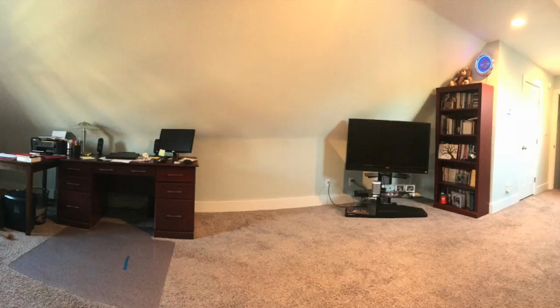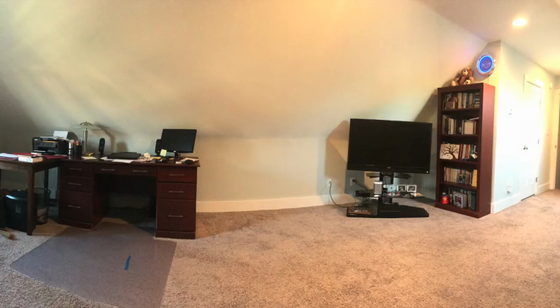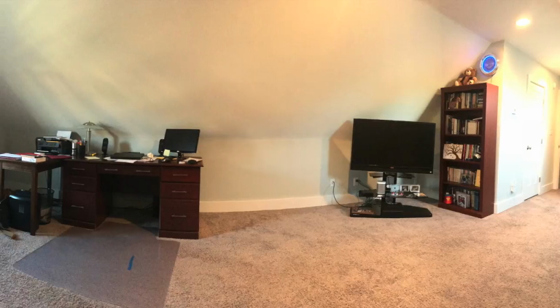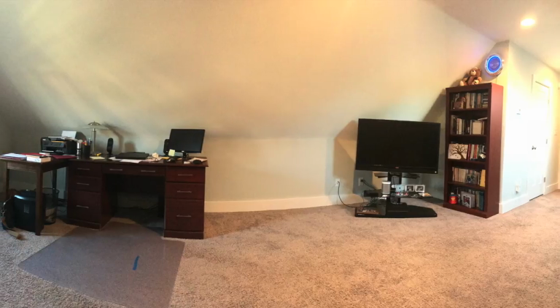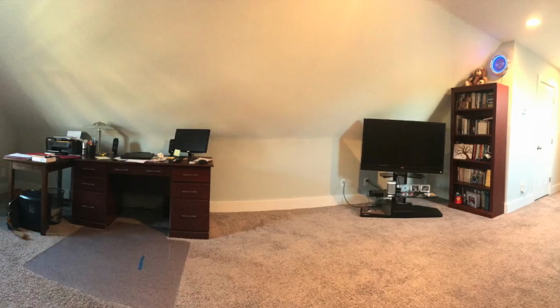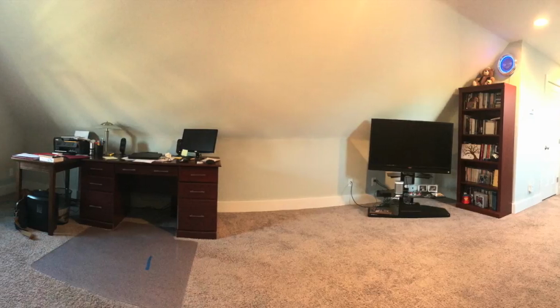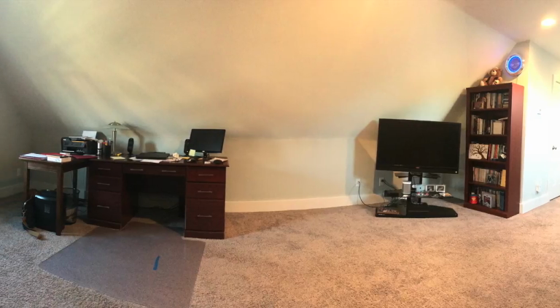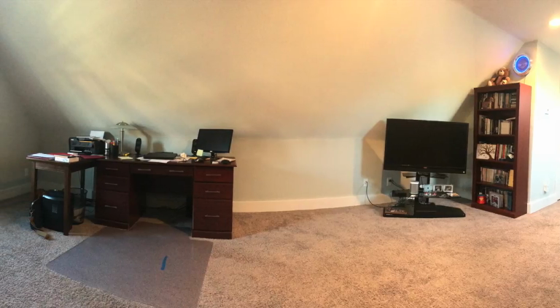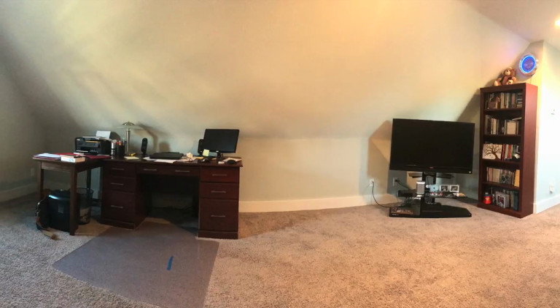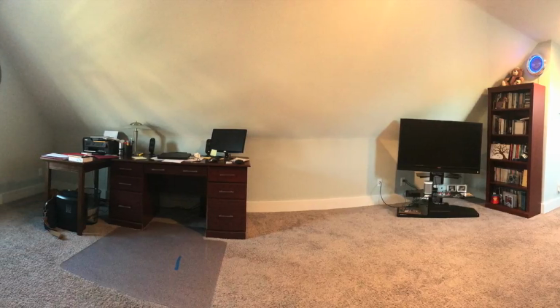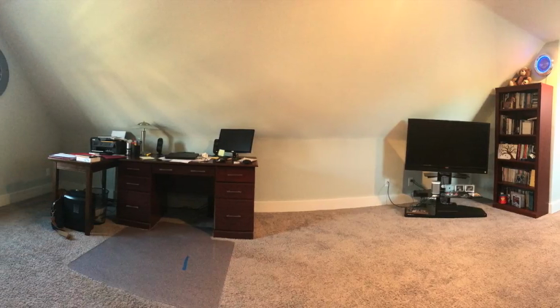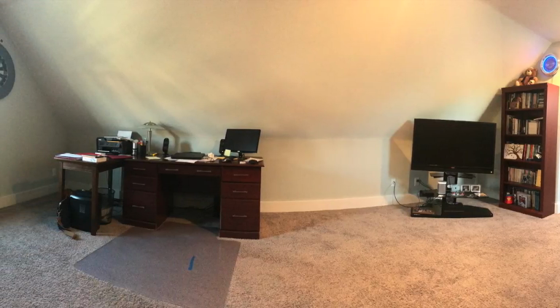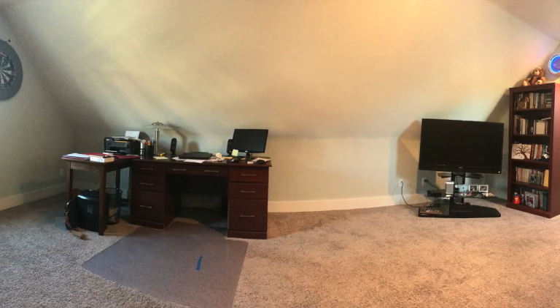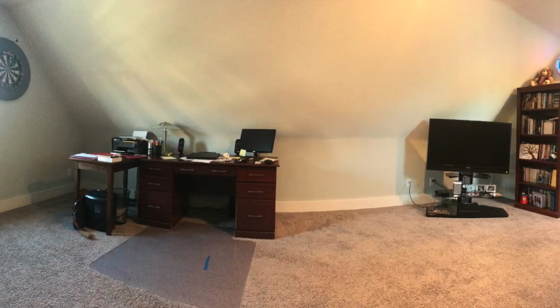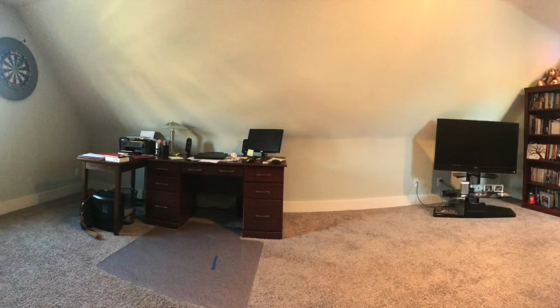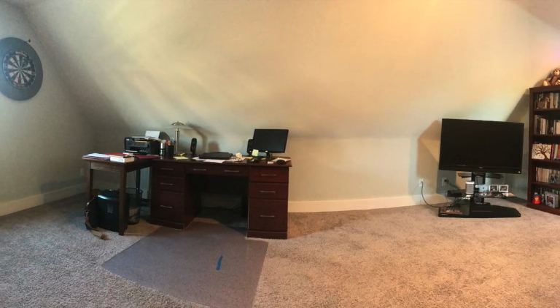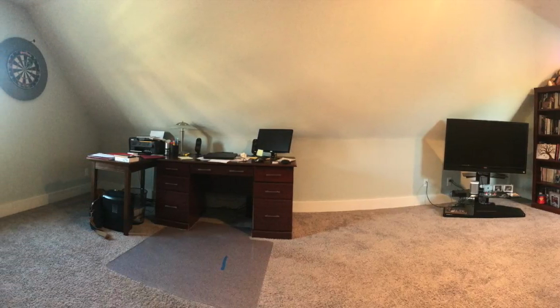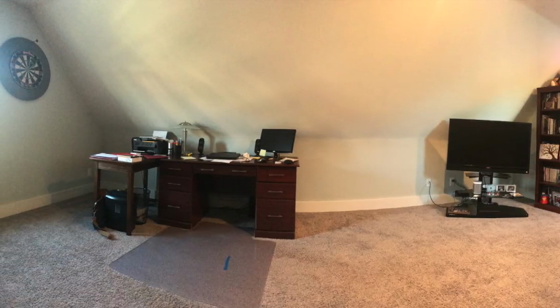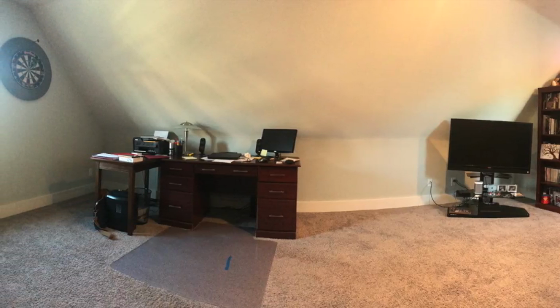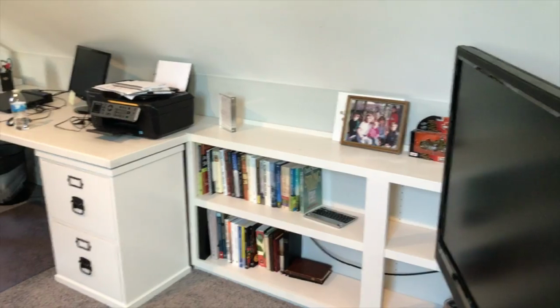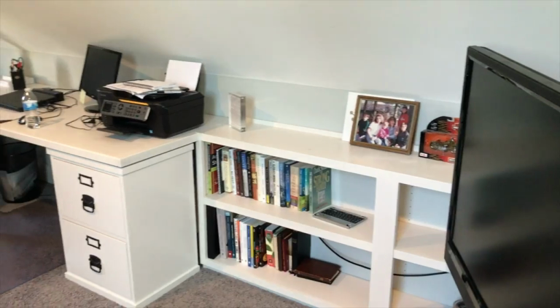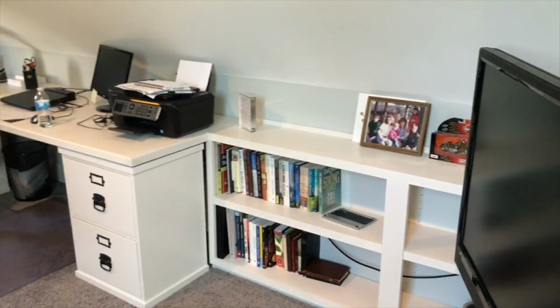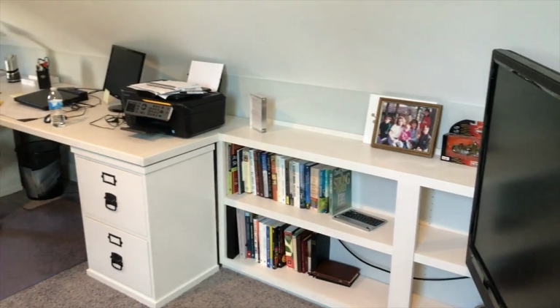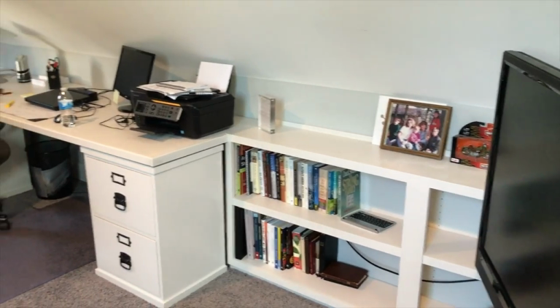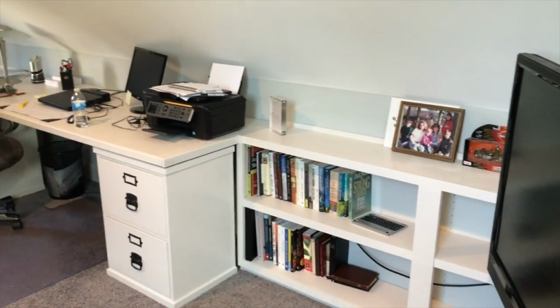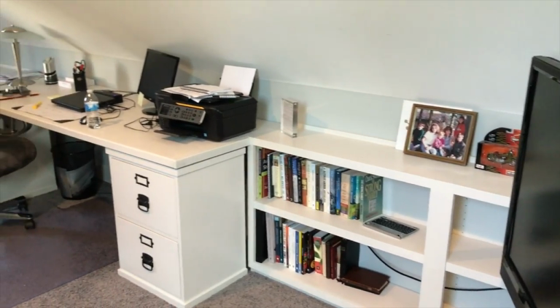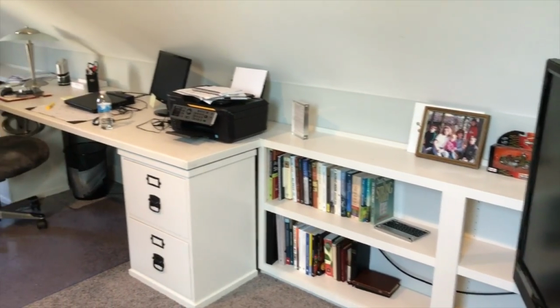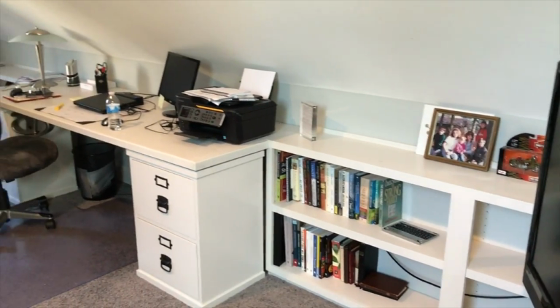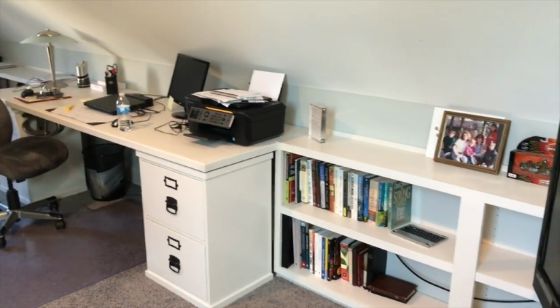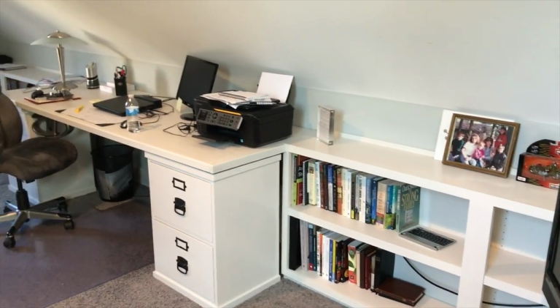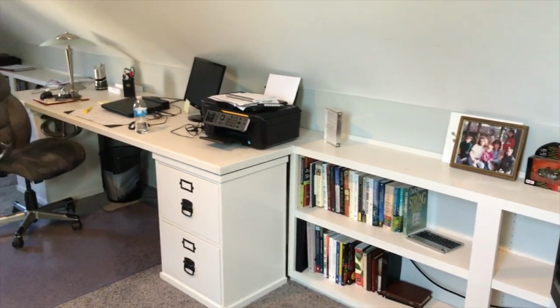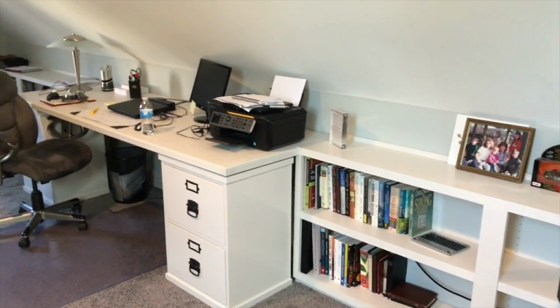No, it's not clickbait. I'm really going to transform this office into this office for about $500.